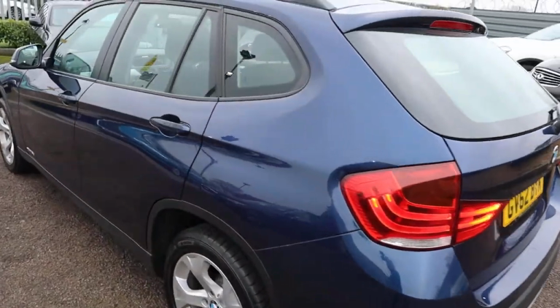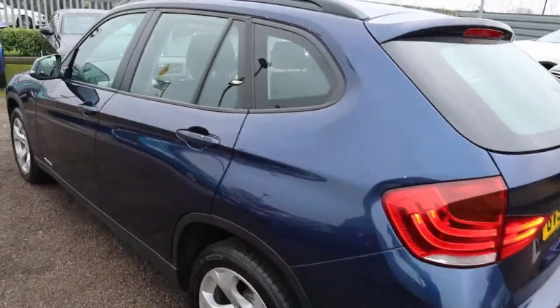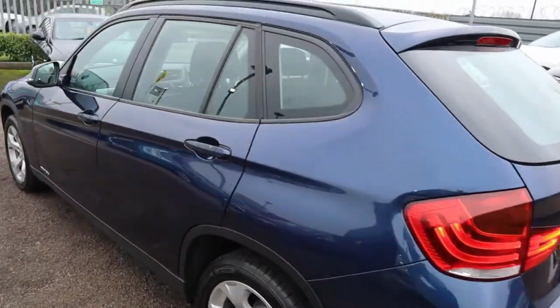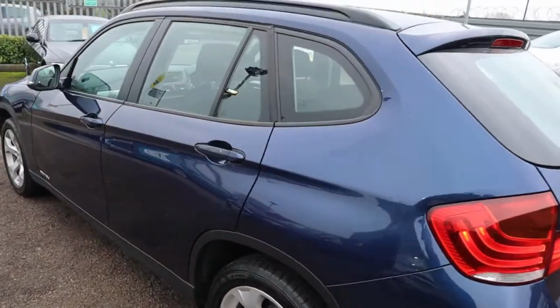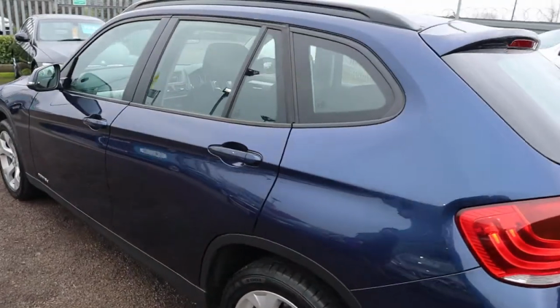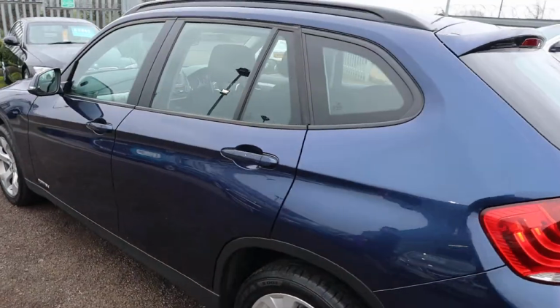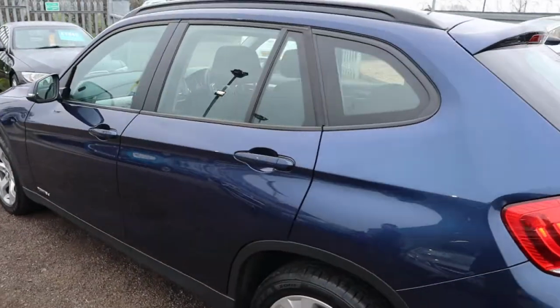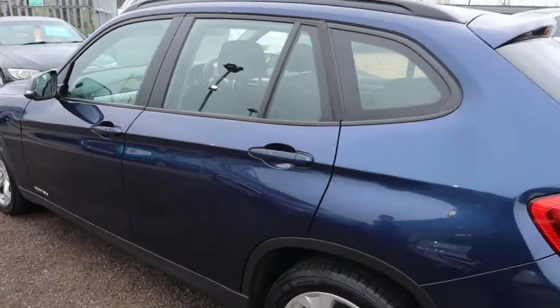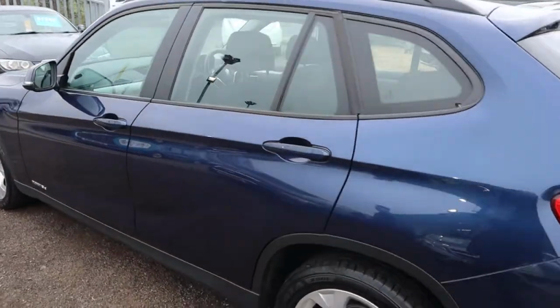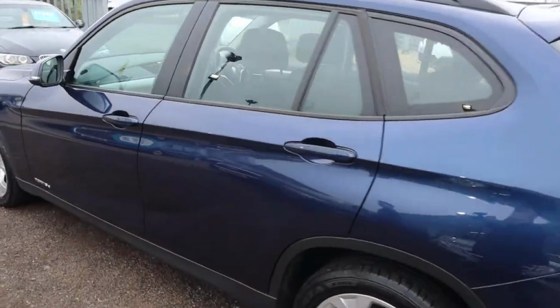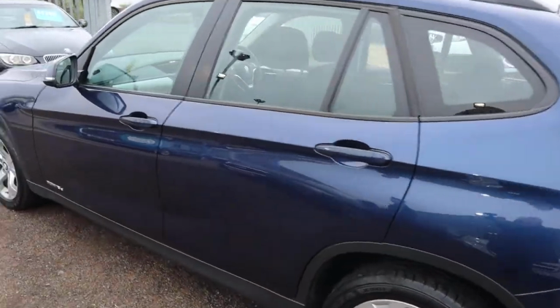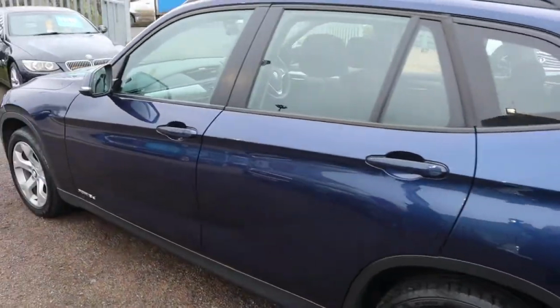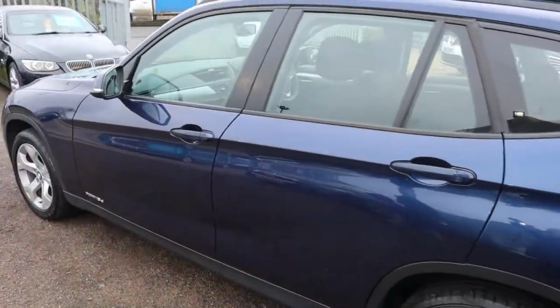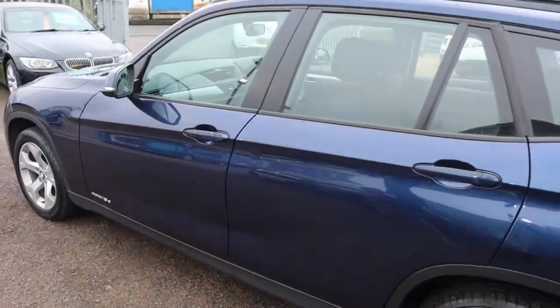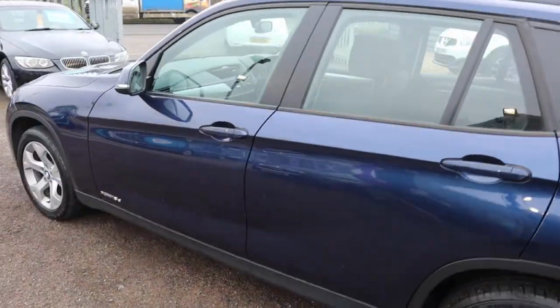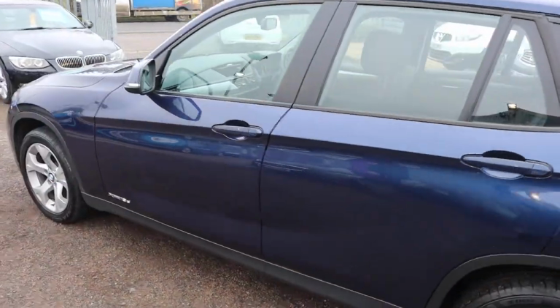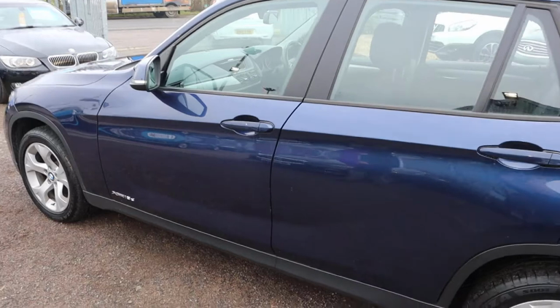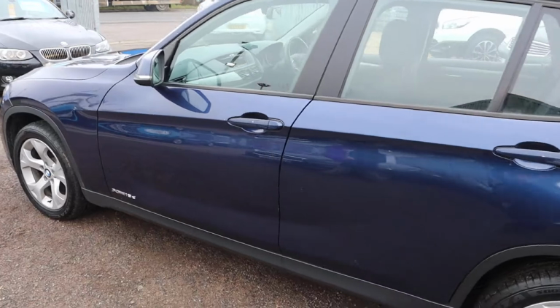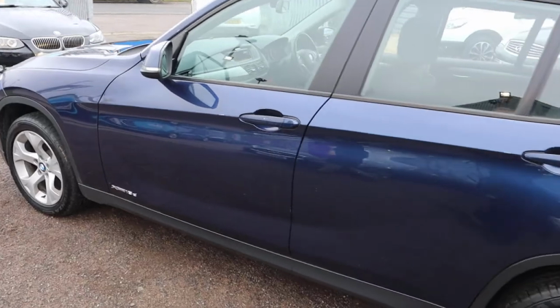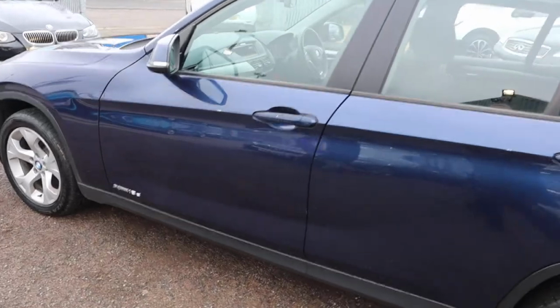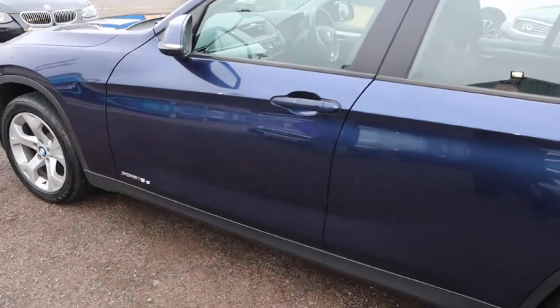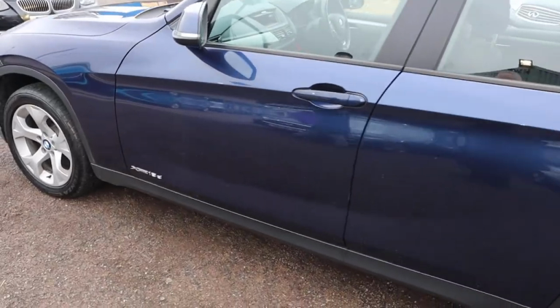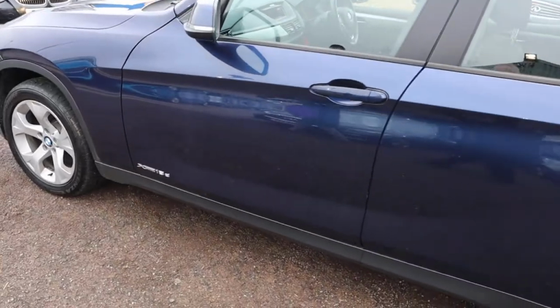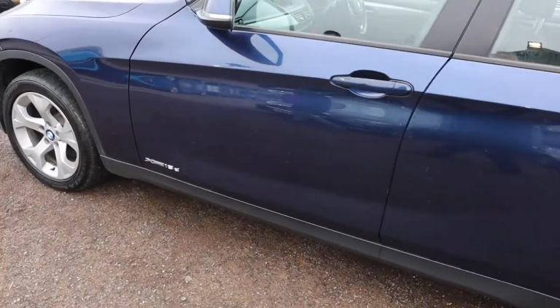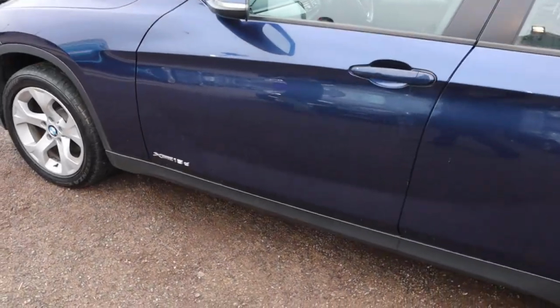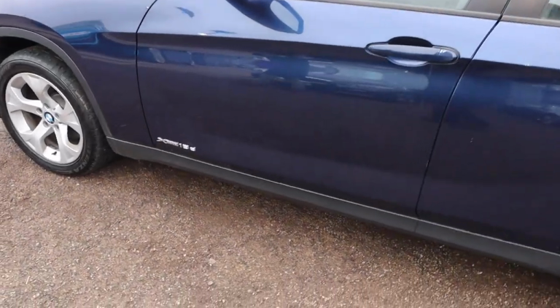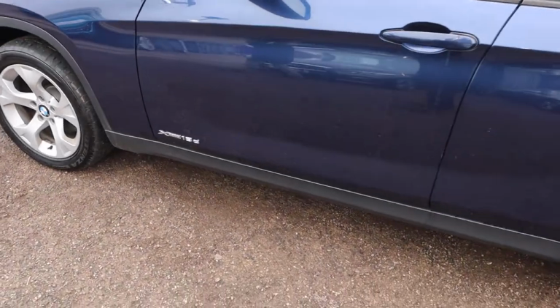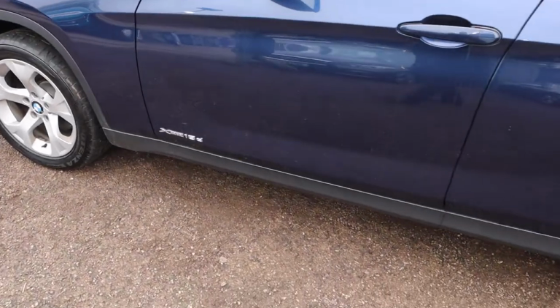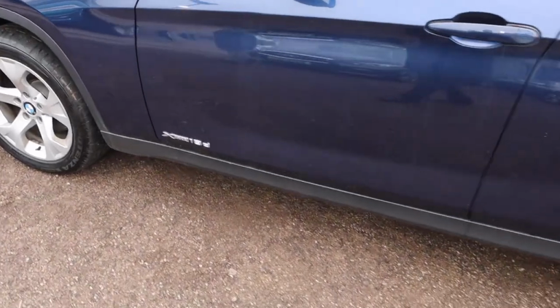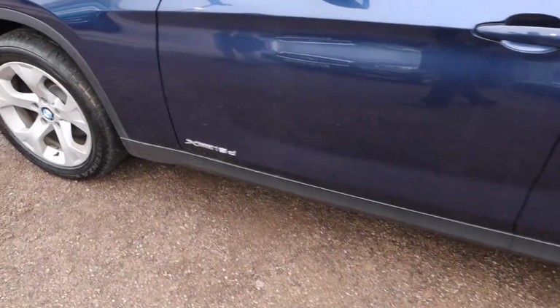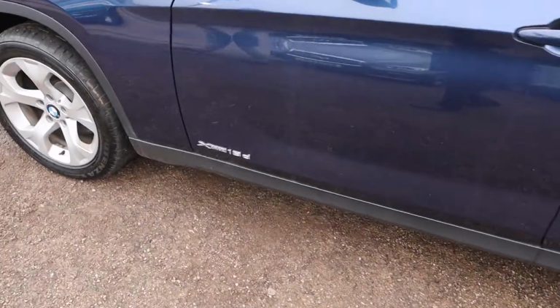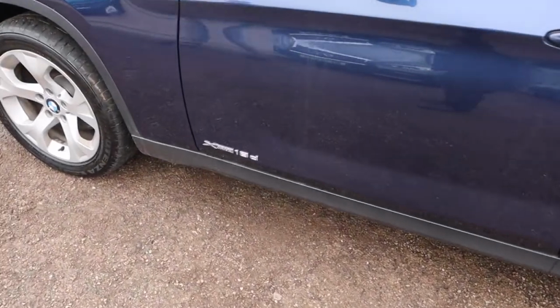I'd recommend going to the website countrycar.co.uk to get a full hit of the advert, go through all the details, take your time with it, fall in love with it. Folding door mirrors as well.